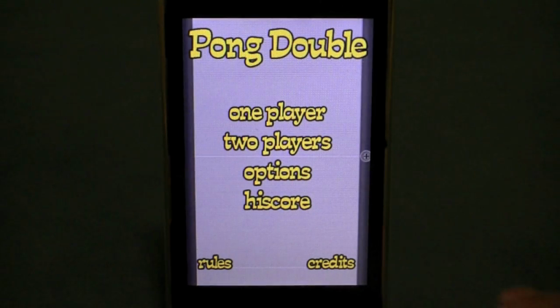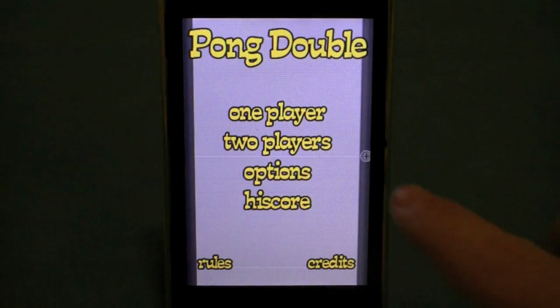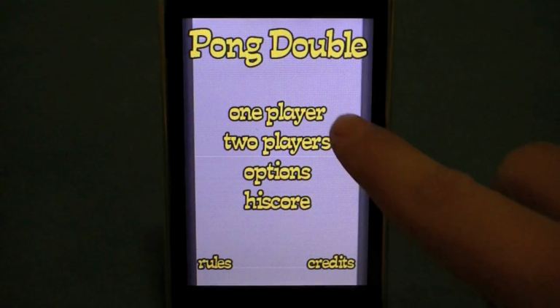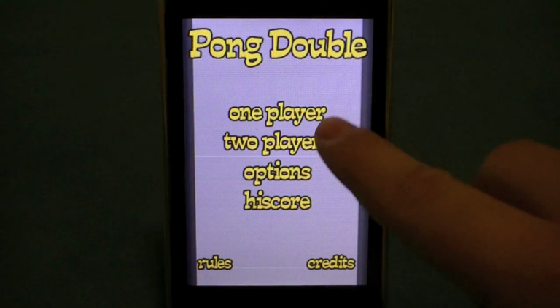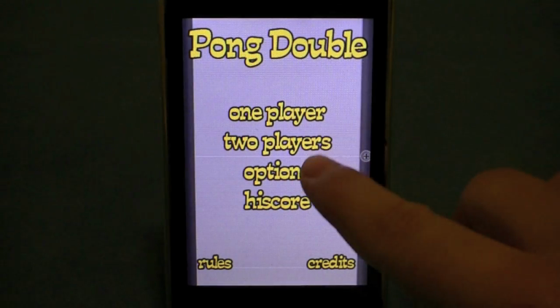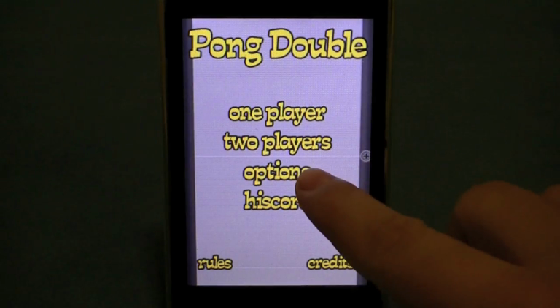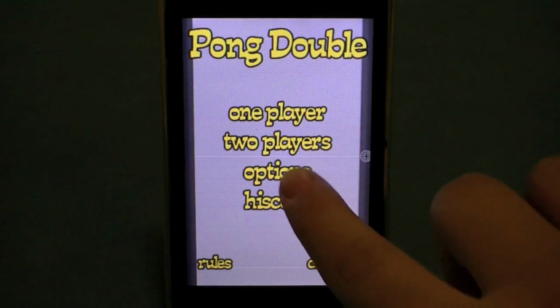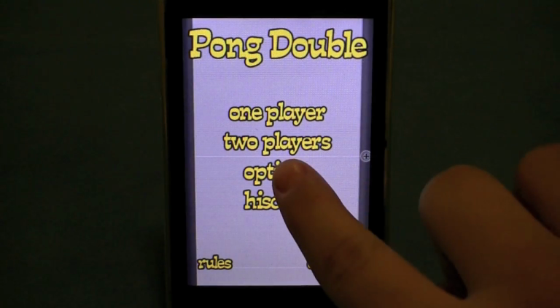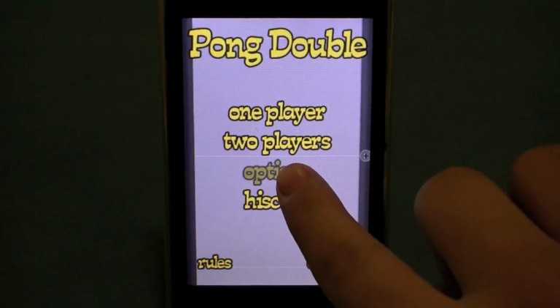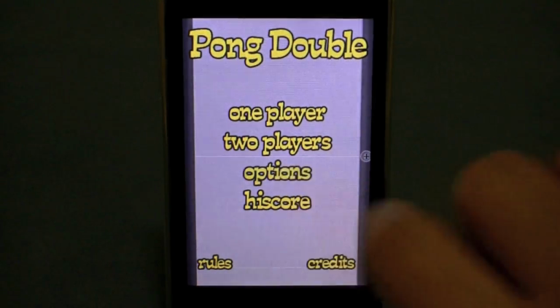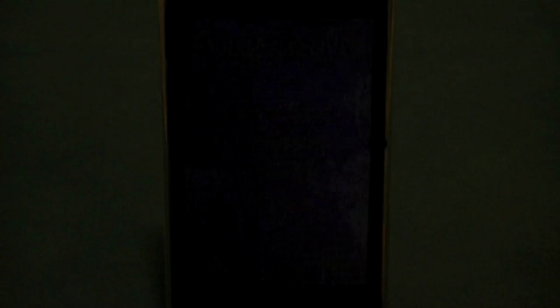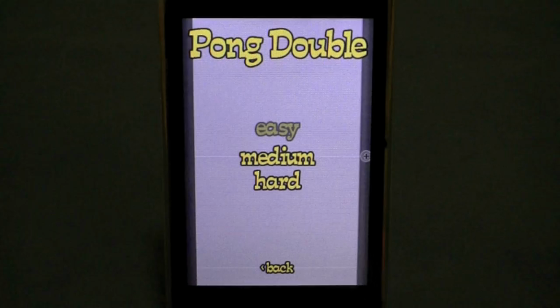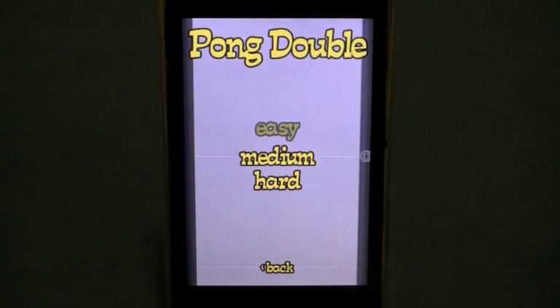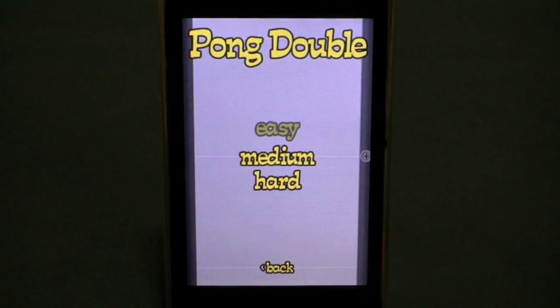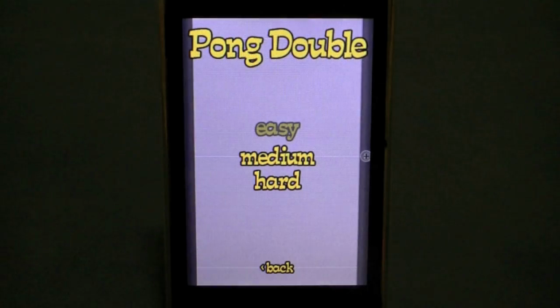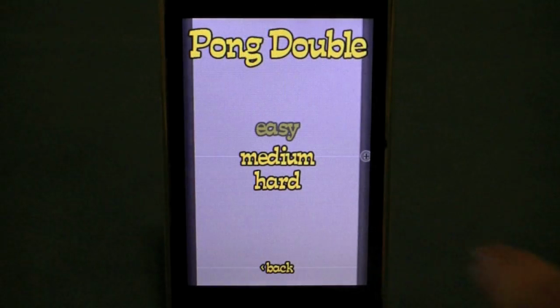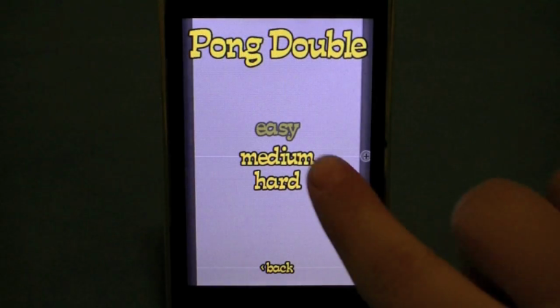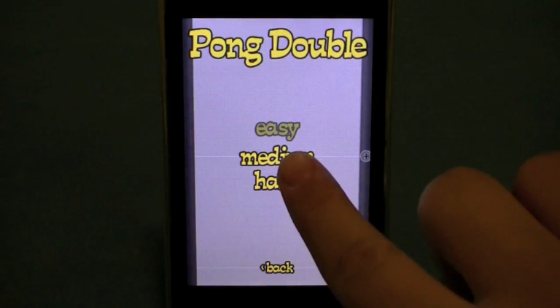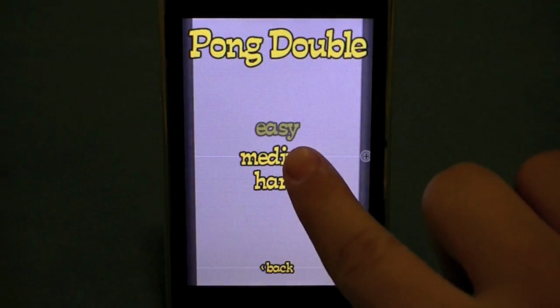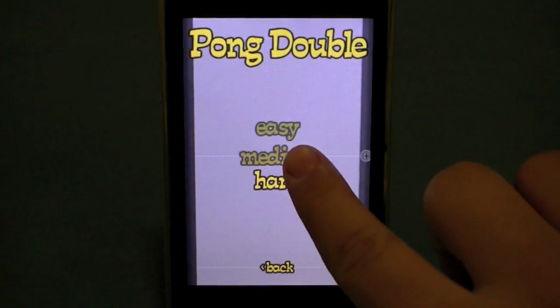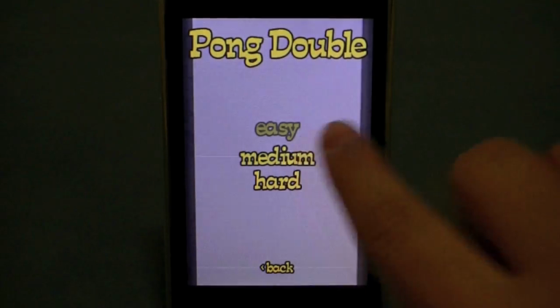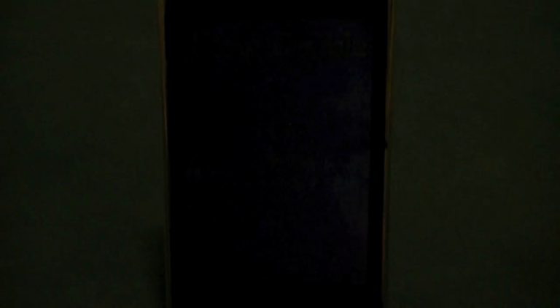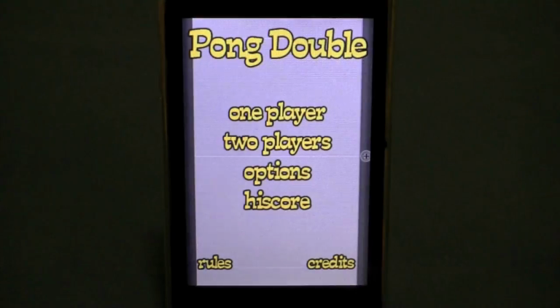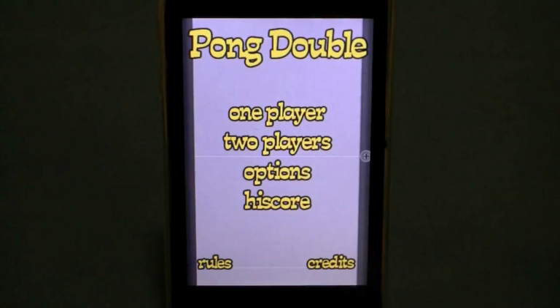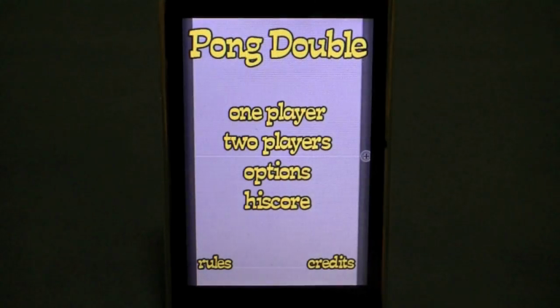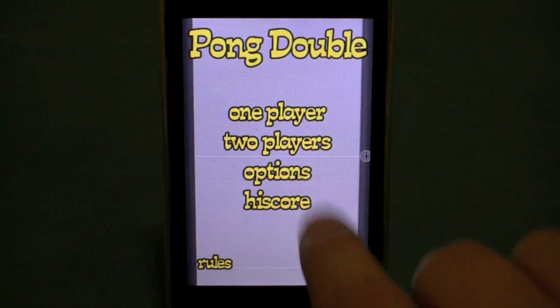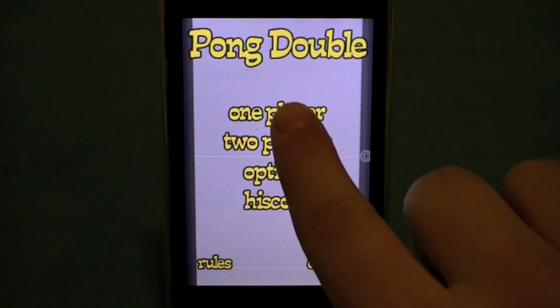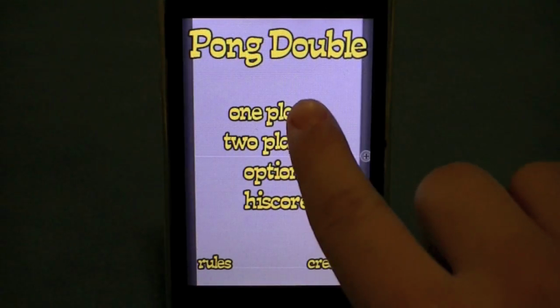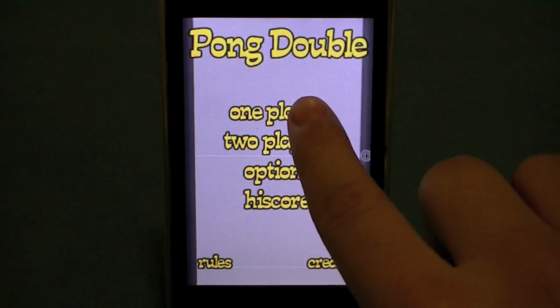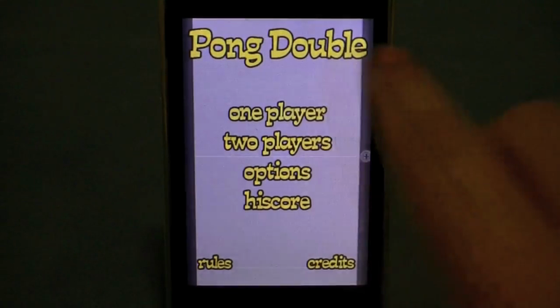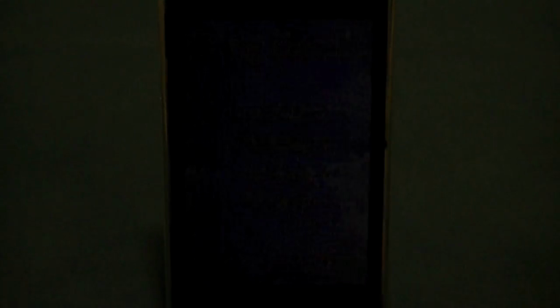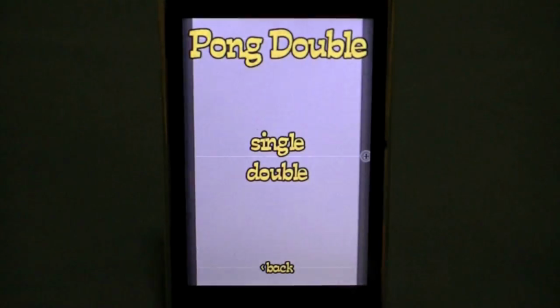Once the application is launched, gamers will choose to either play solo, where you'll battle the computer, or two-player to challenge a friend.